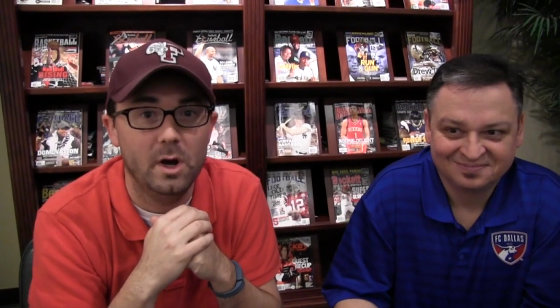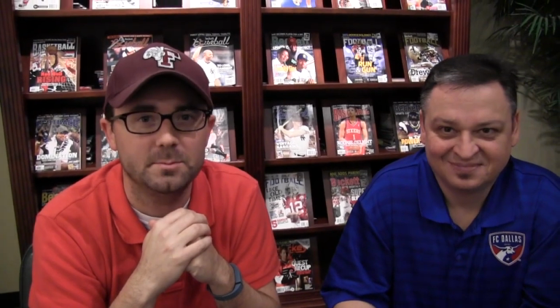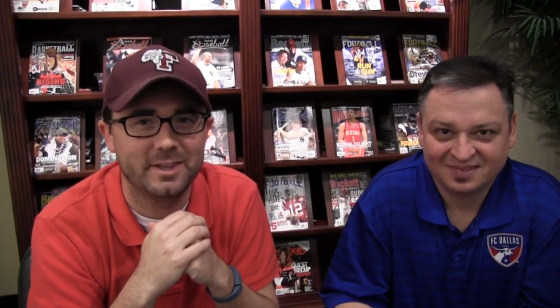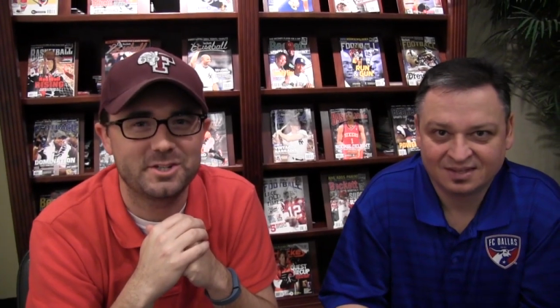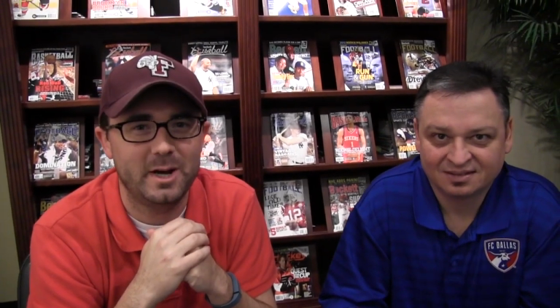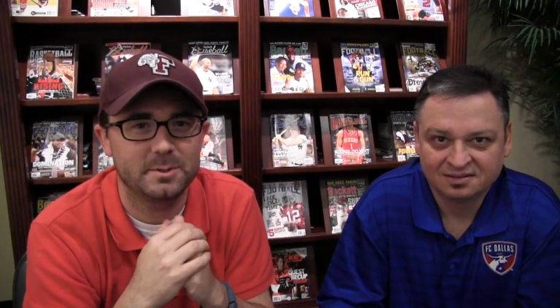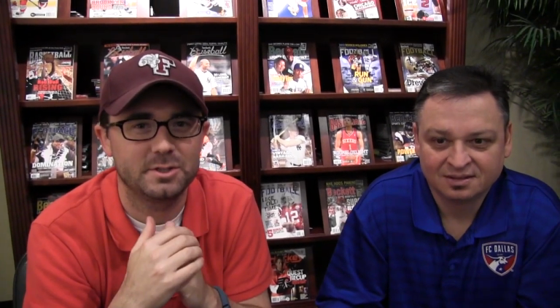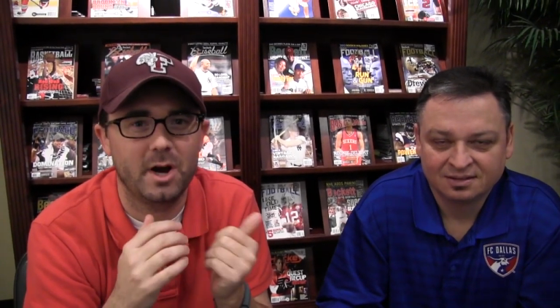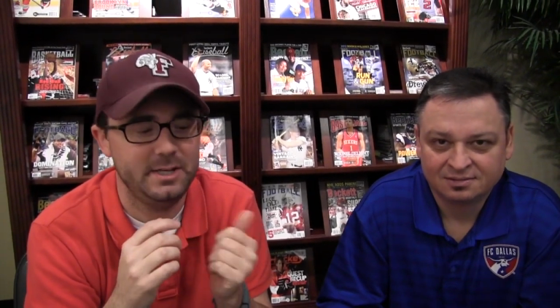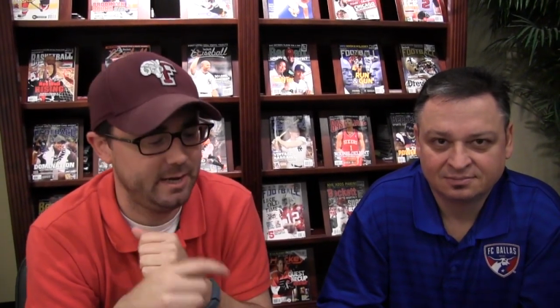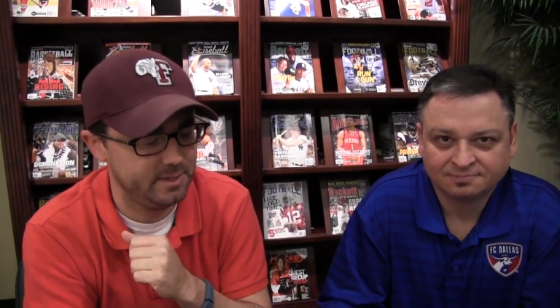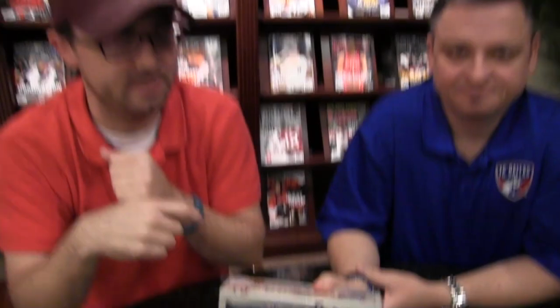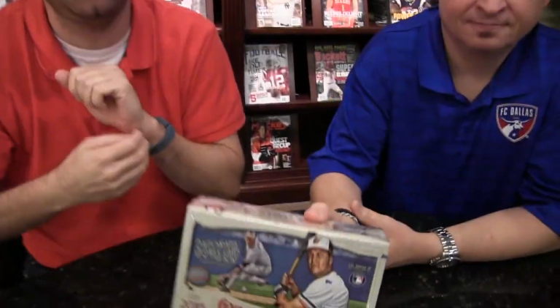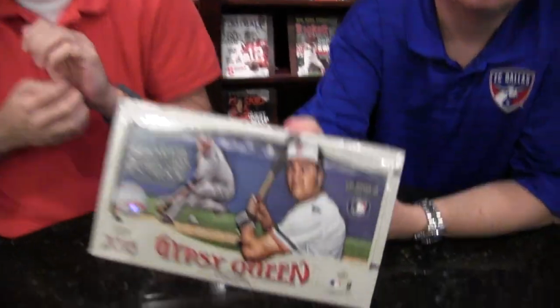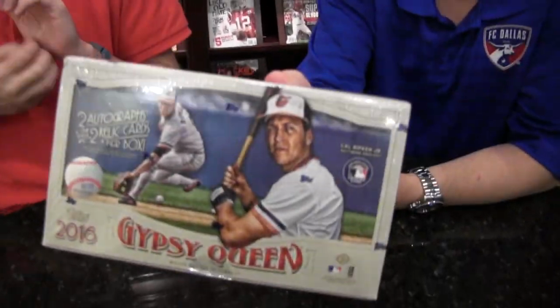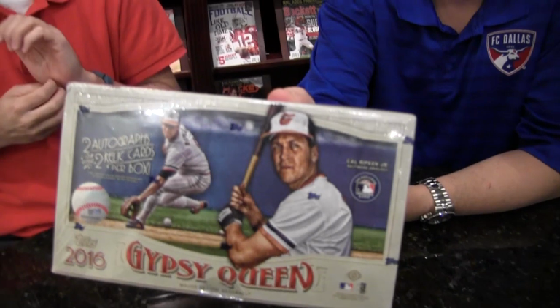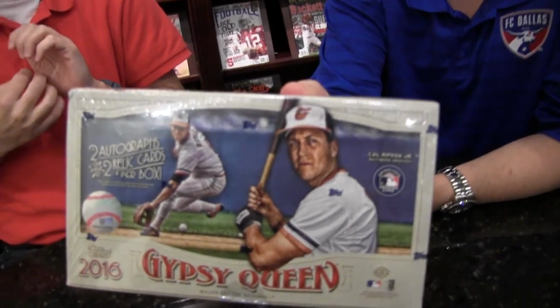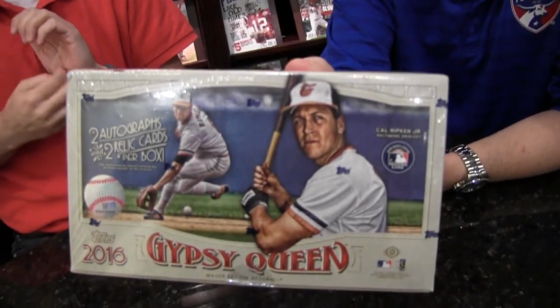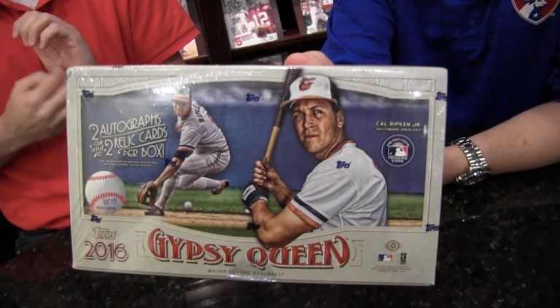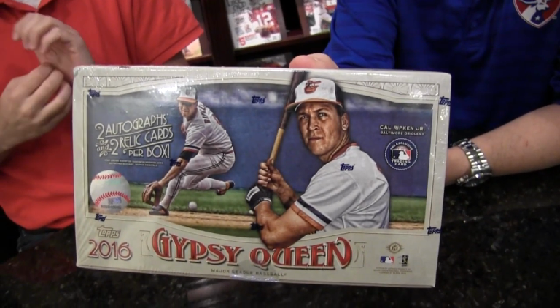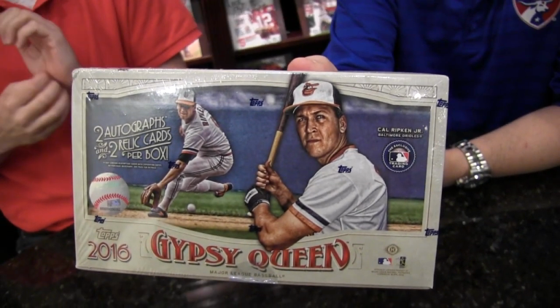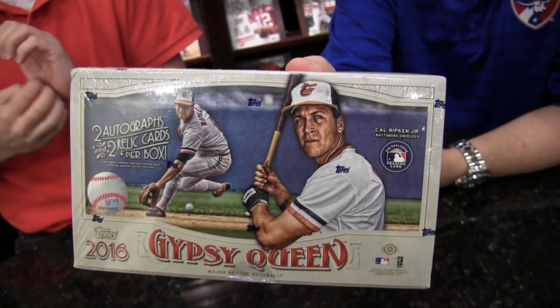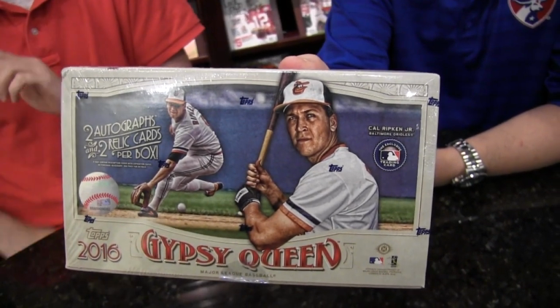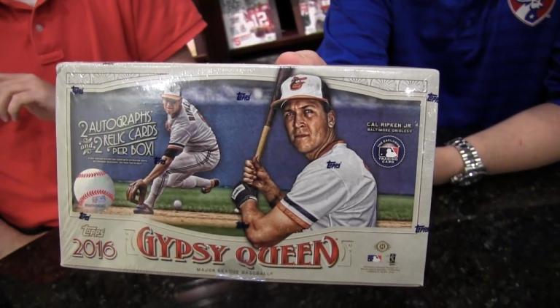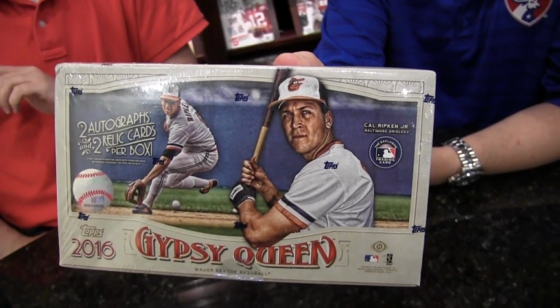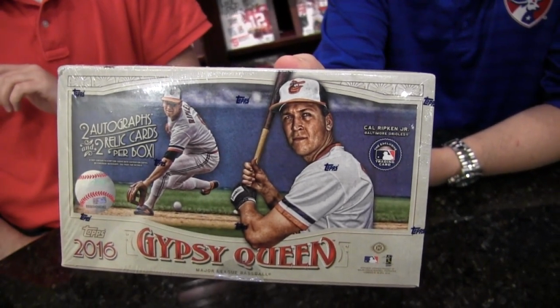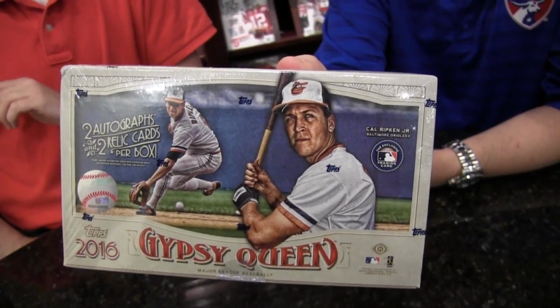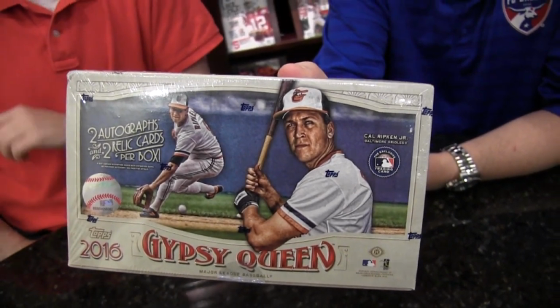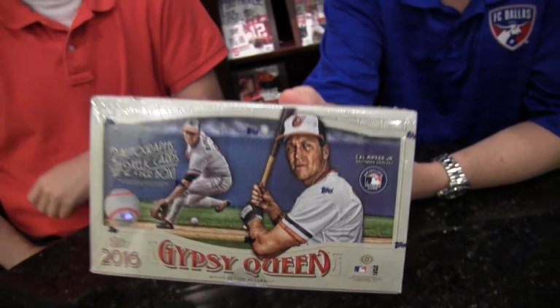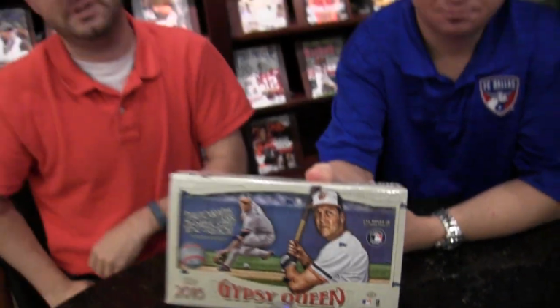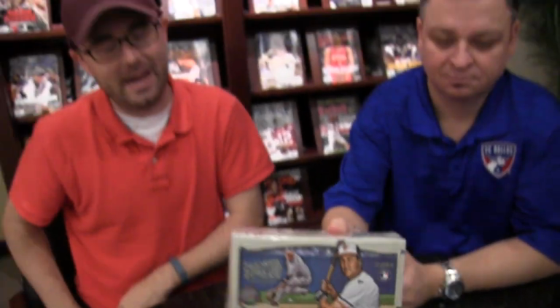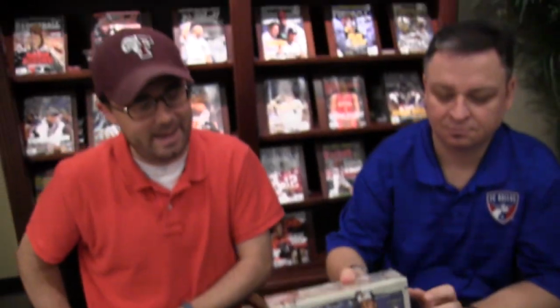Welcome to another edition of Box Busters. I'm Brian, he's Dave. This is 2016 Topps Gypsy Queen, now live.